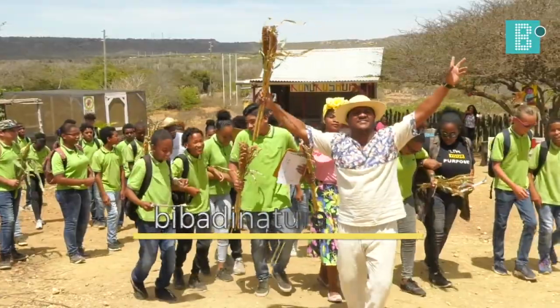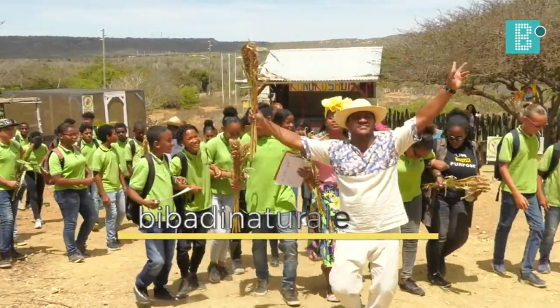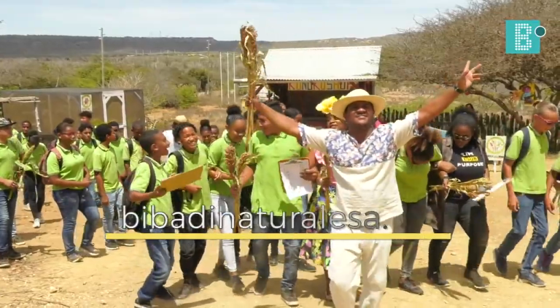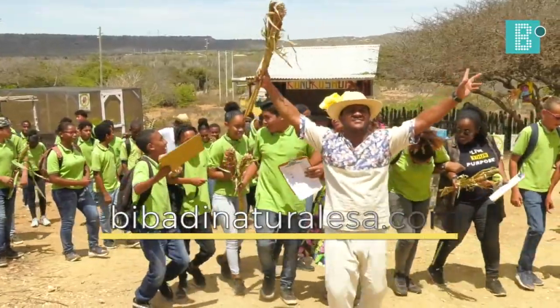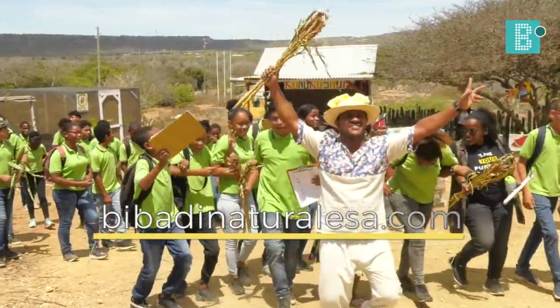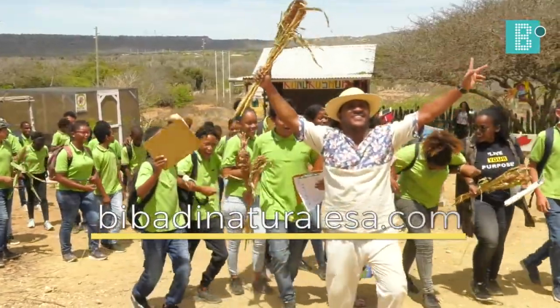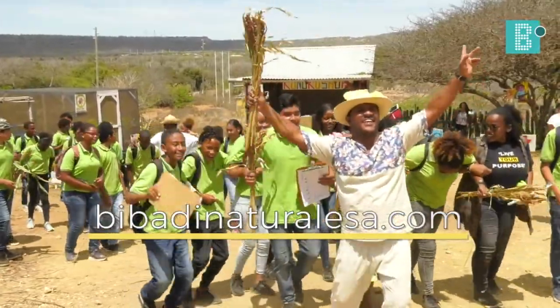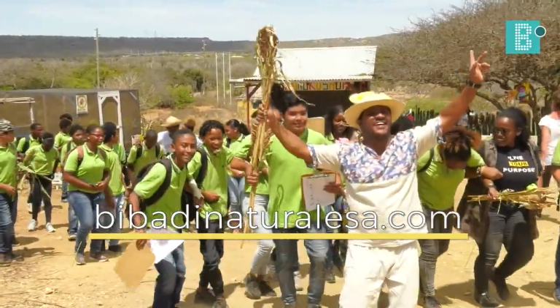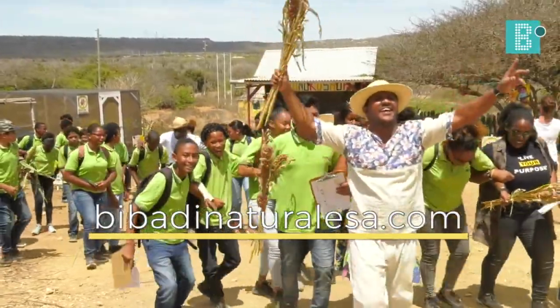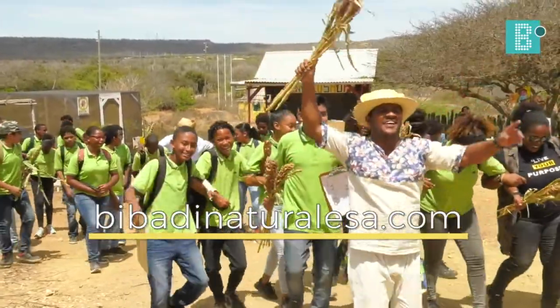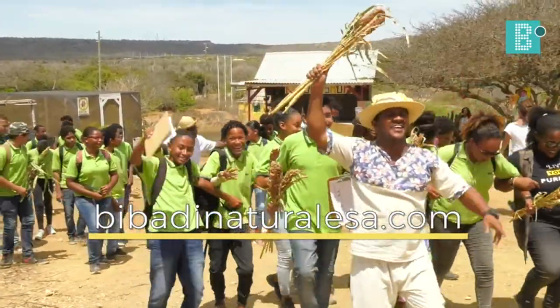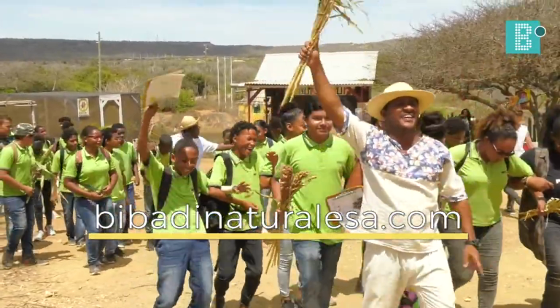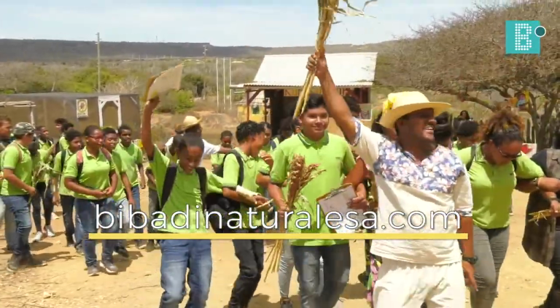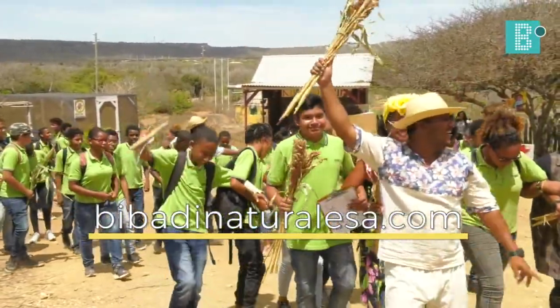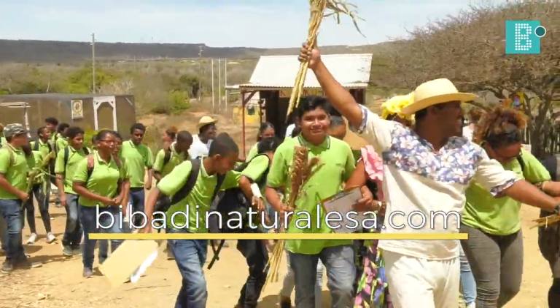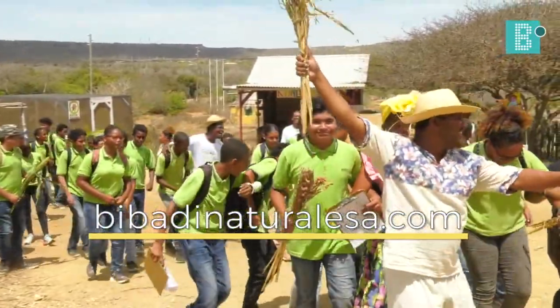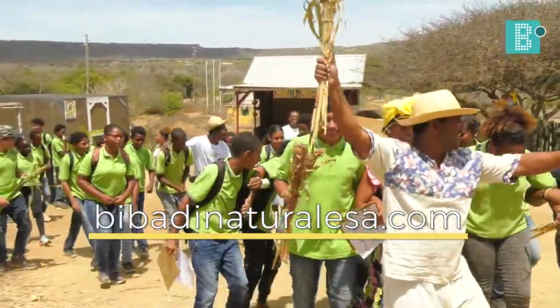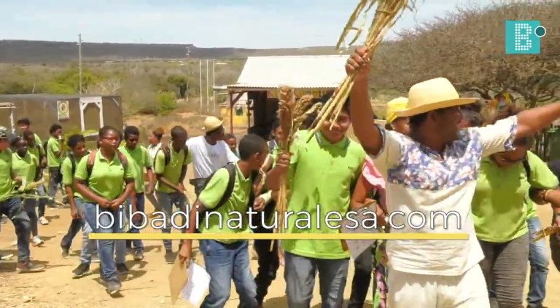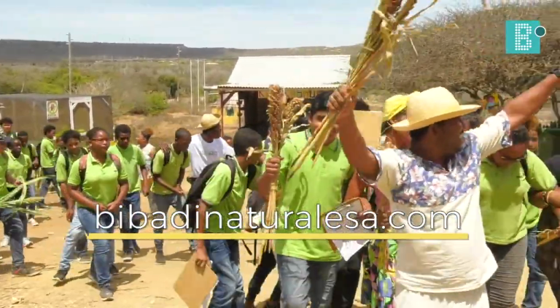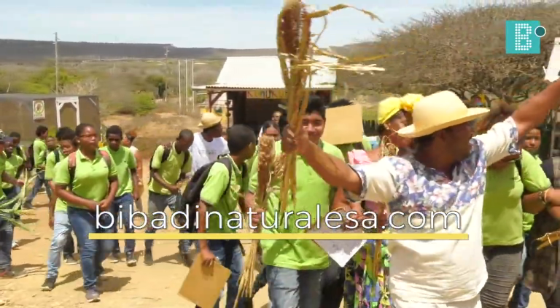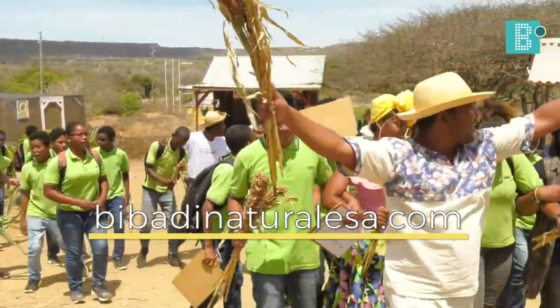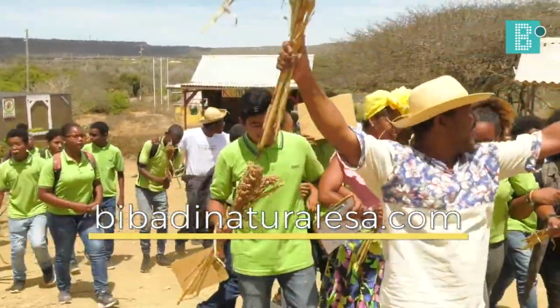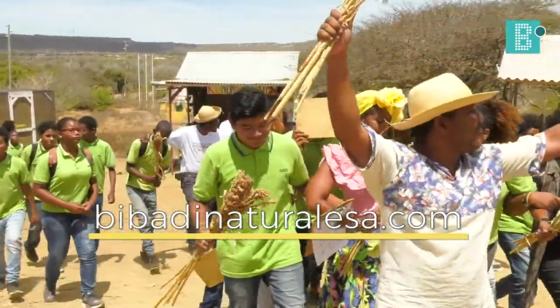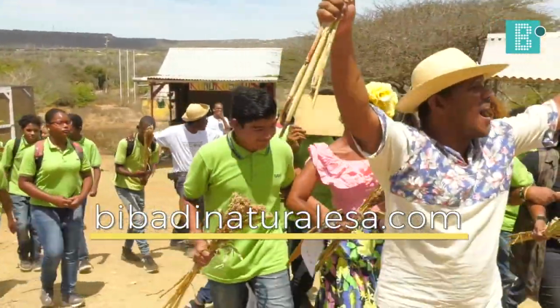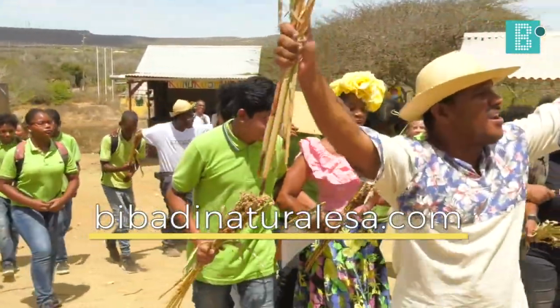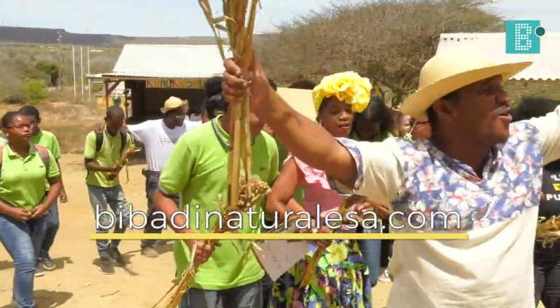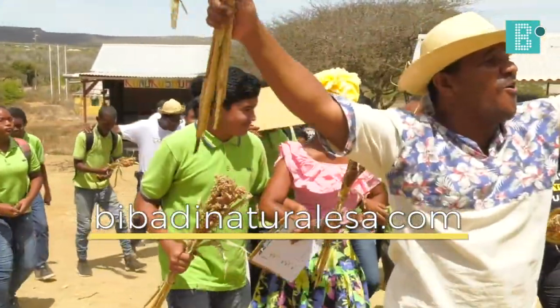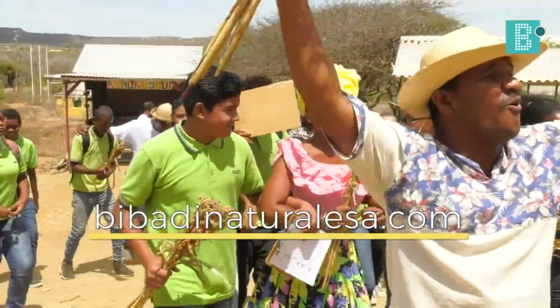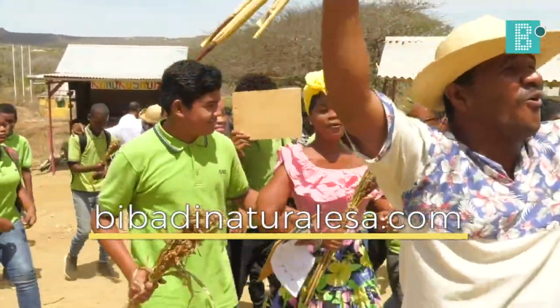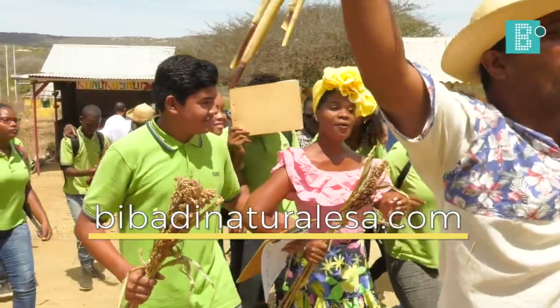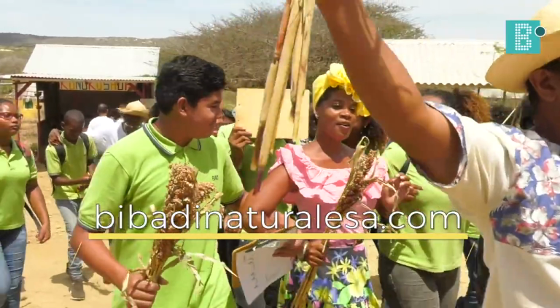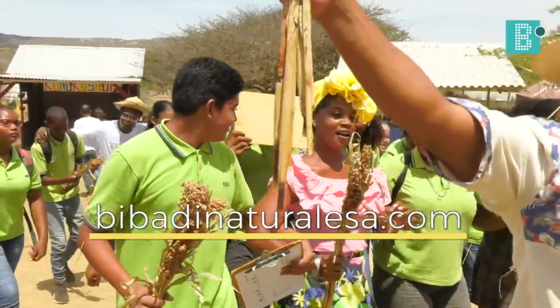For more information, visit the website vivadienaturalesa.com.